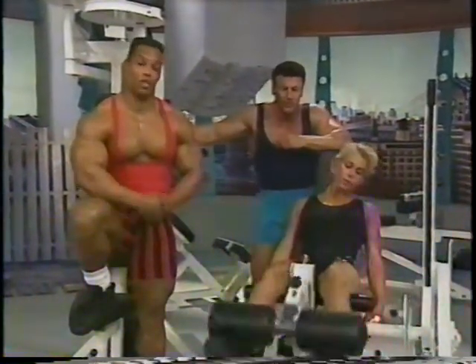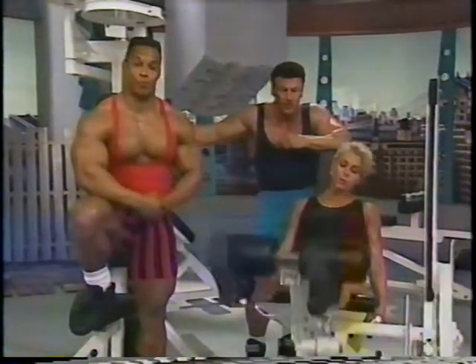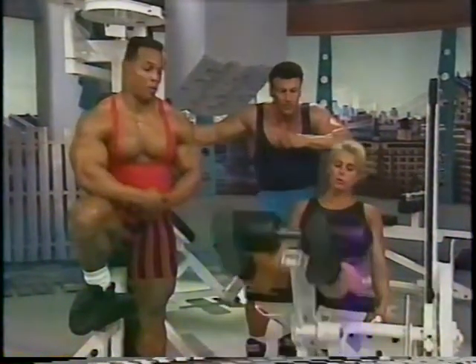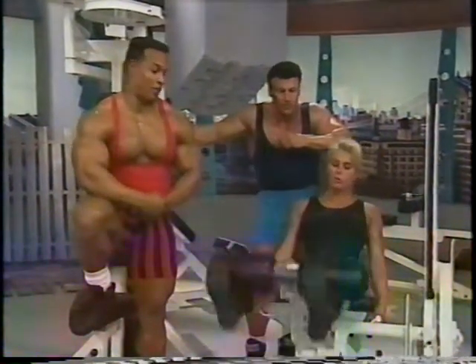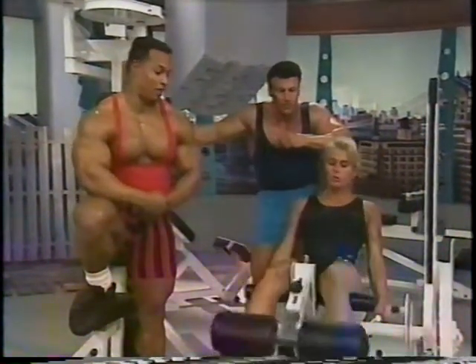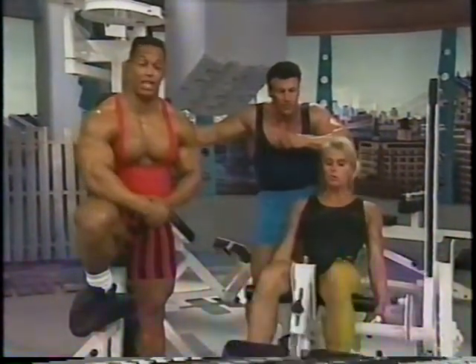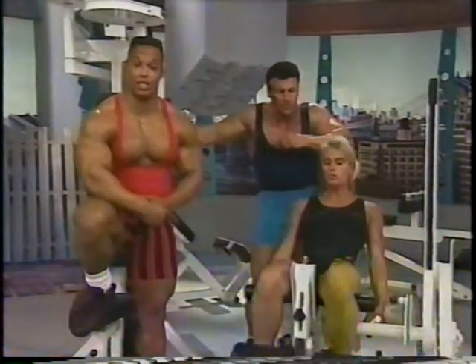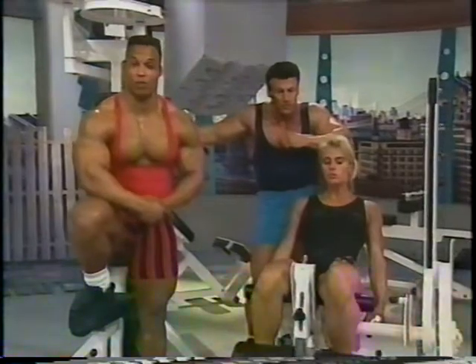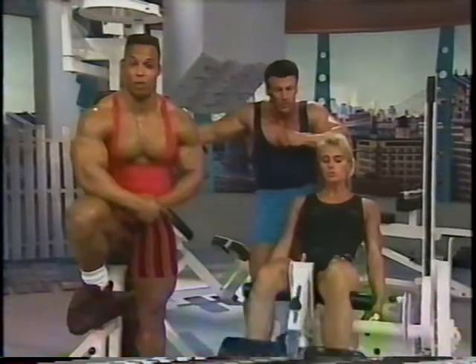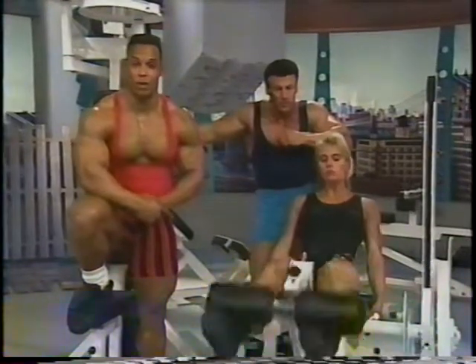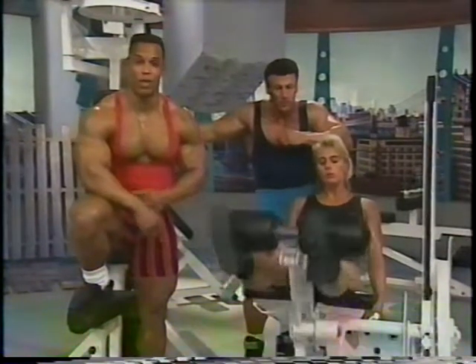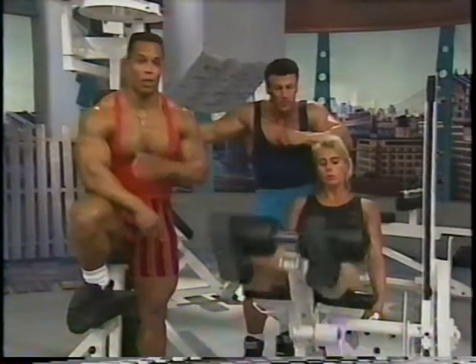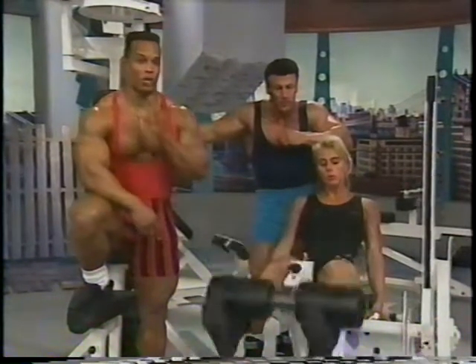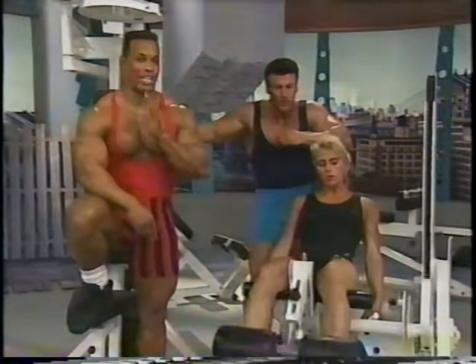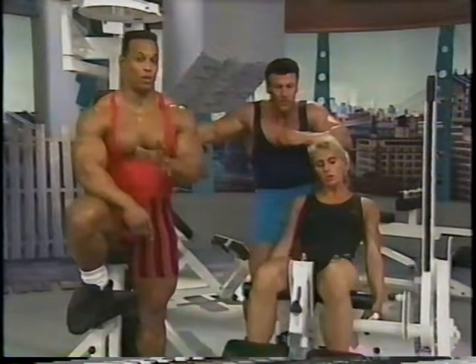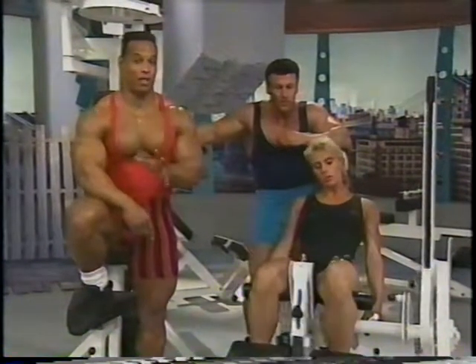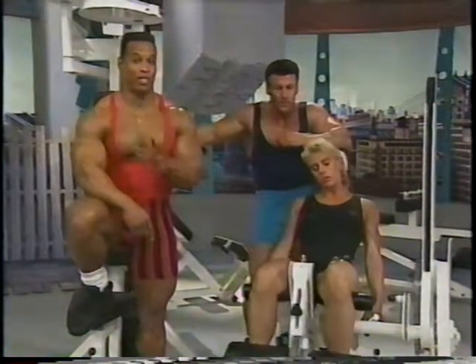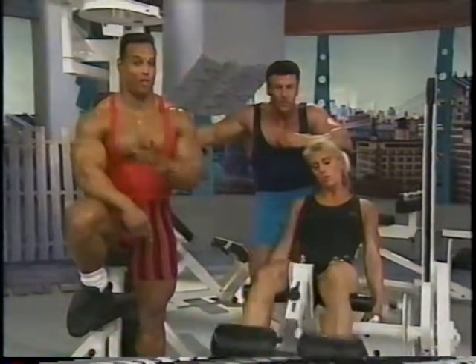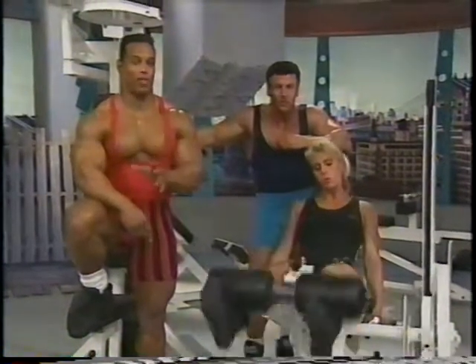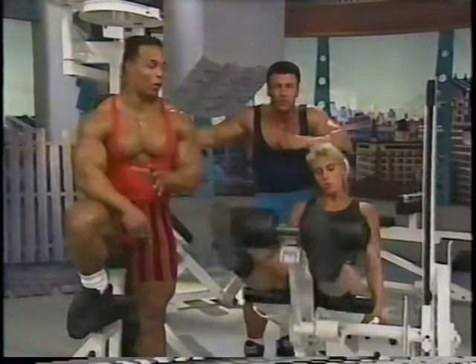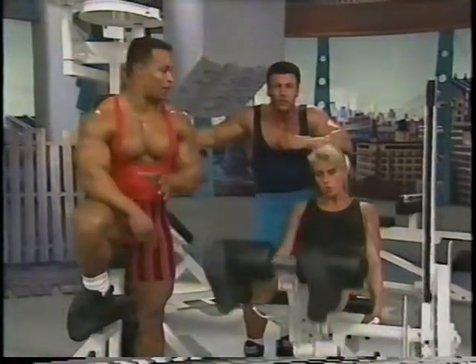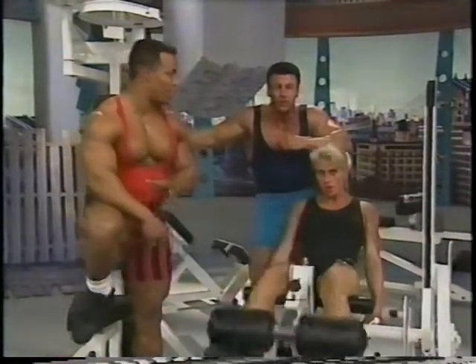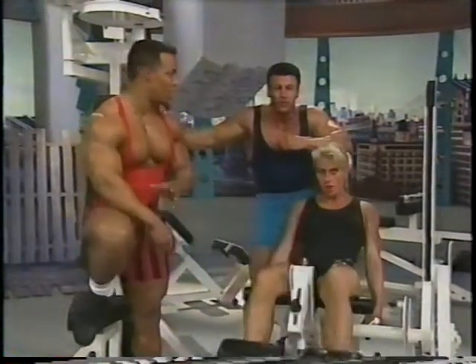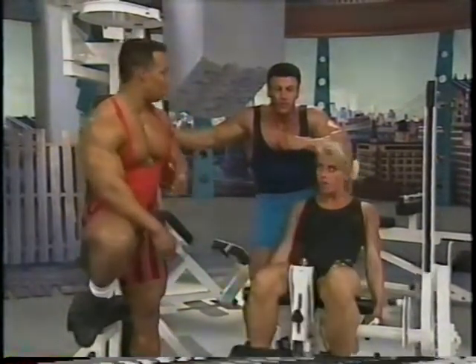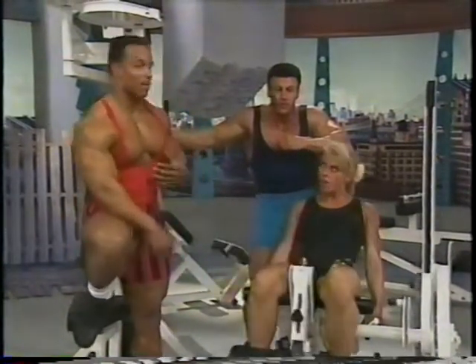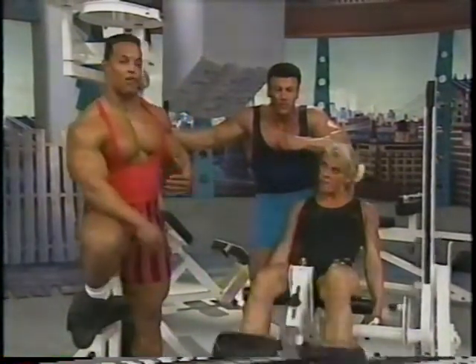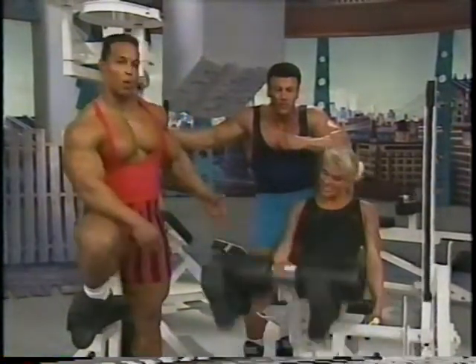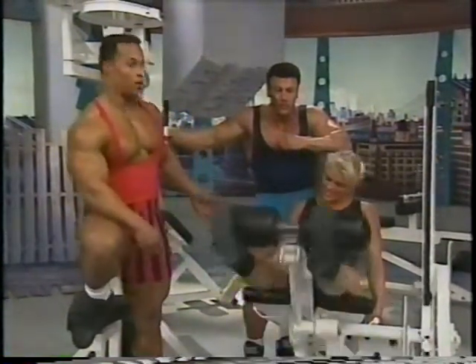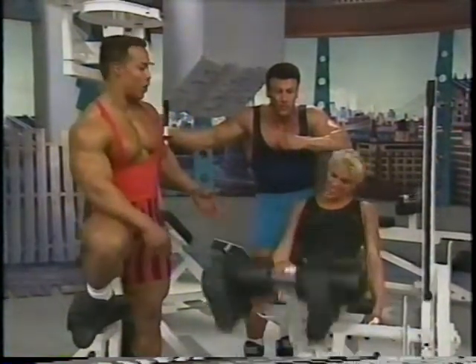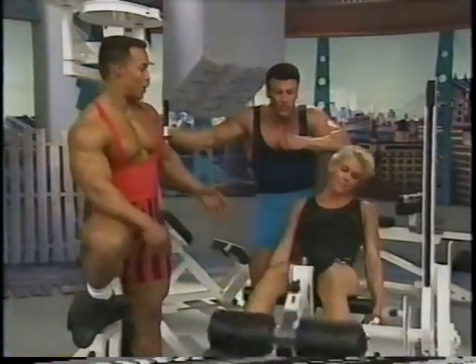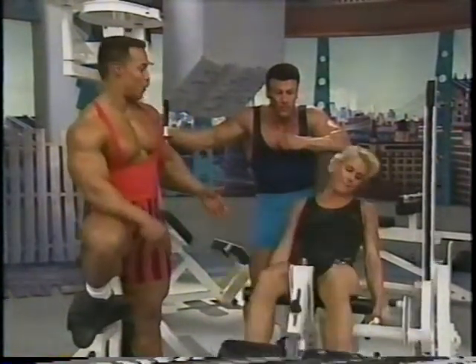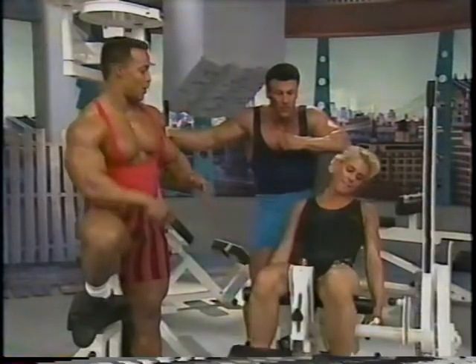We're performing leg extensions for warm-up, and we're going to try to get into a serious heavy-duty workout today. I'm with the Boyer Co., and I'm just trying it.